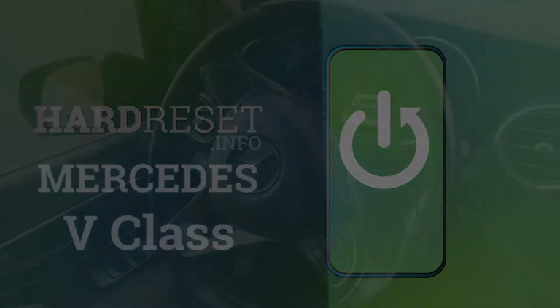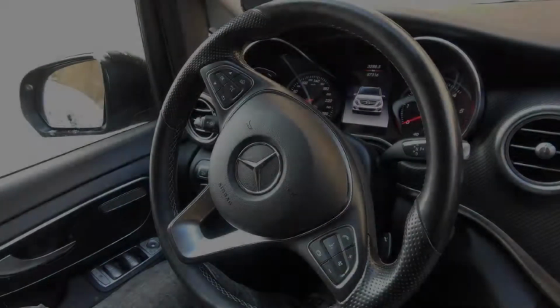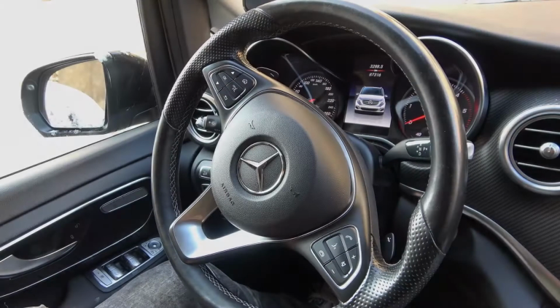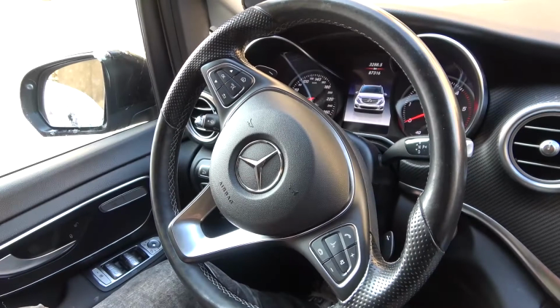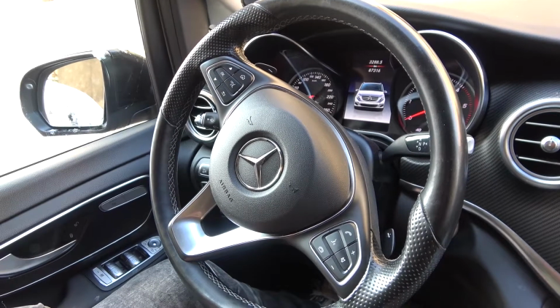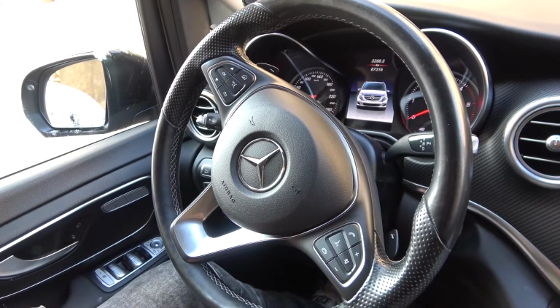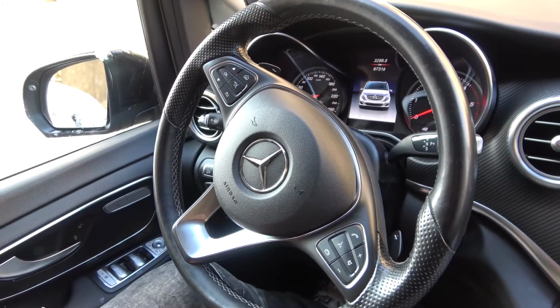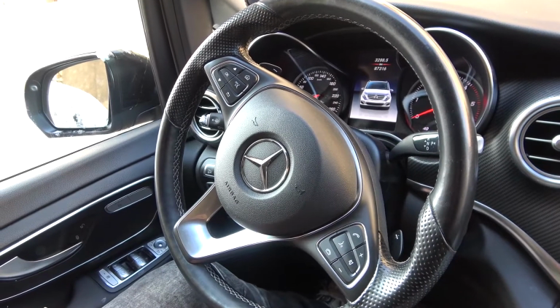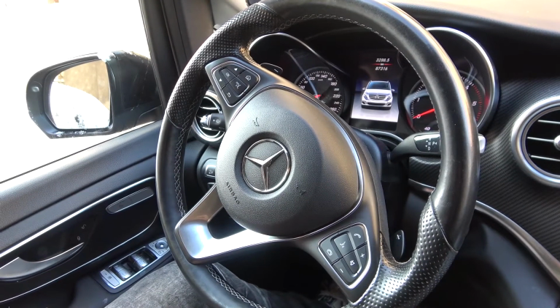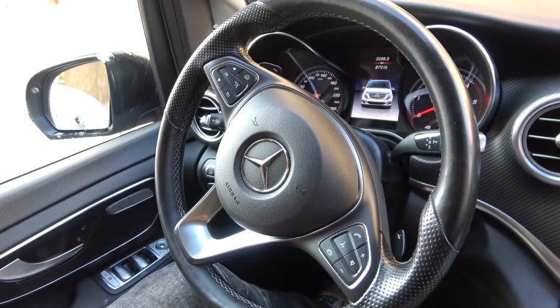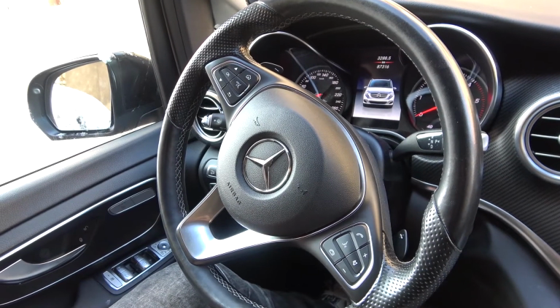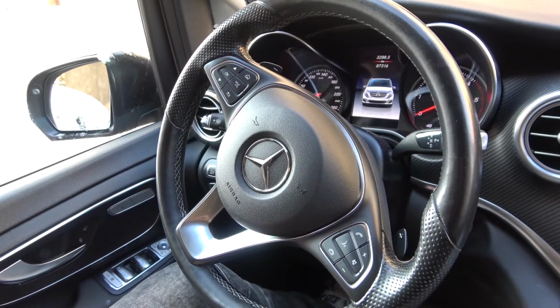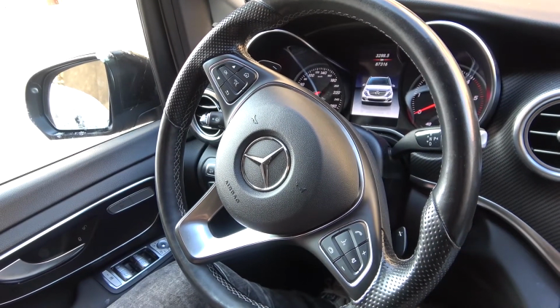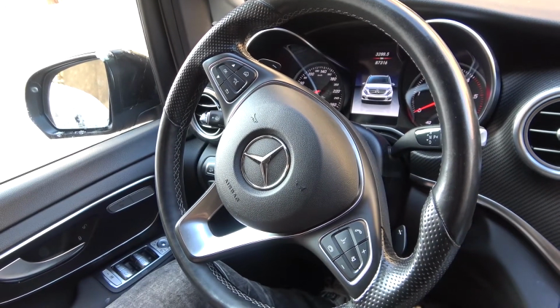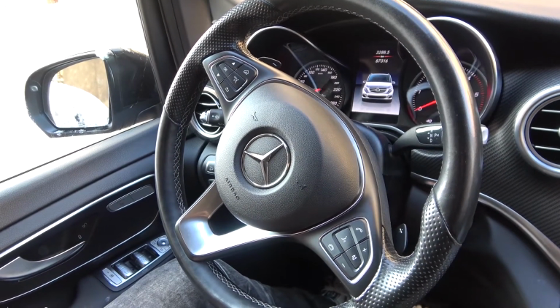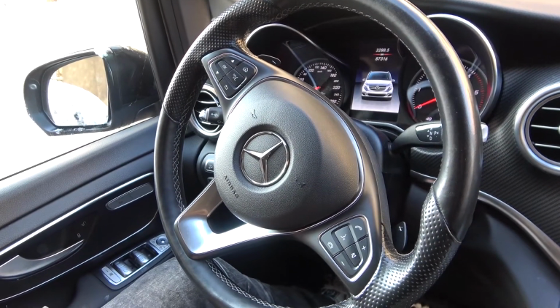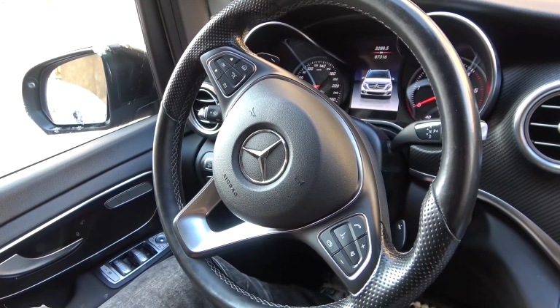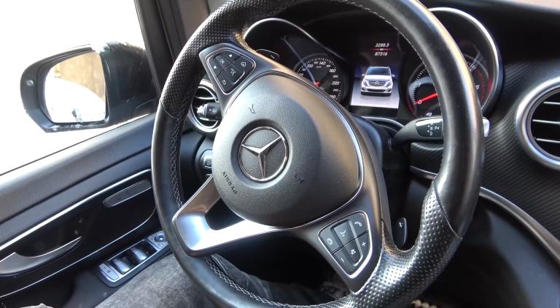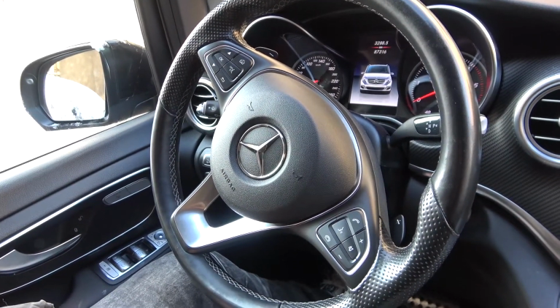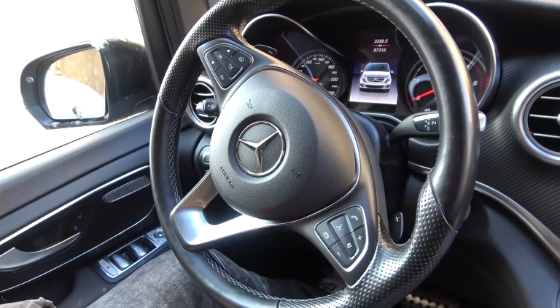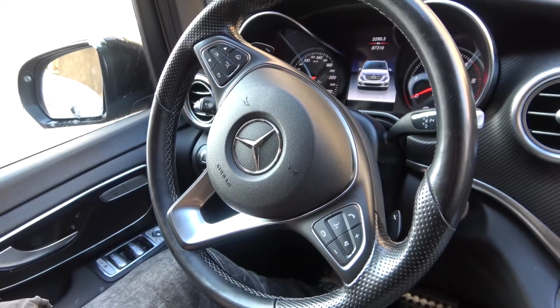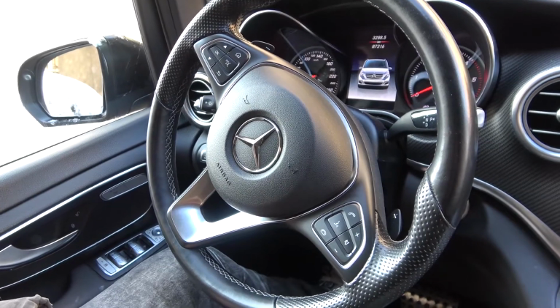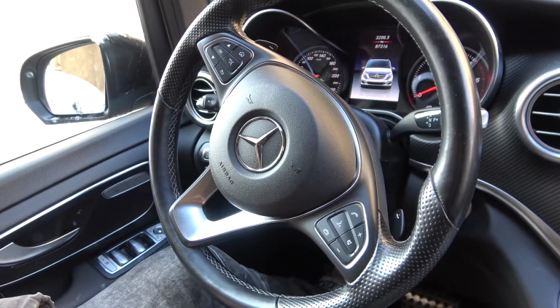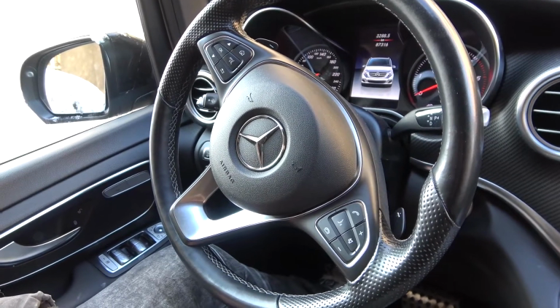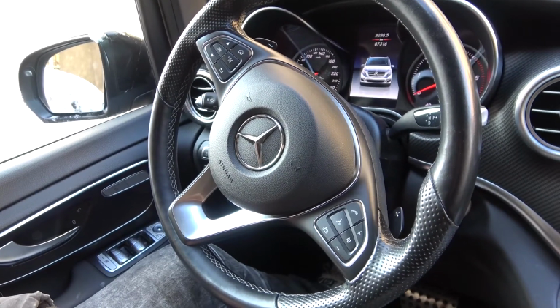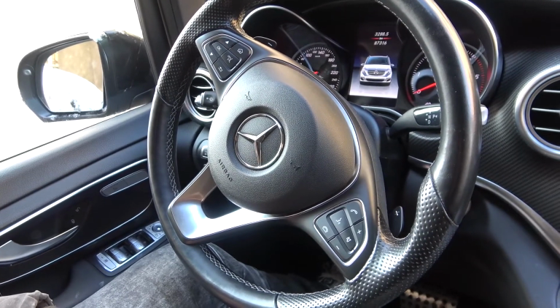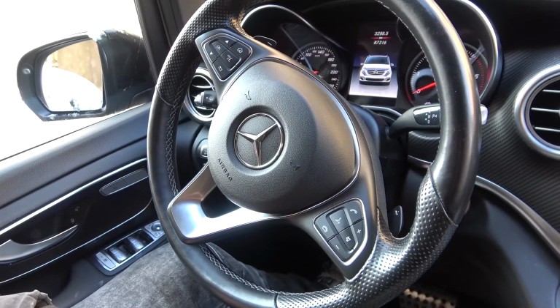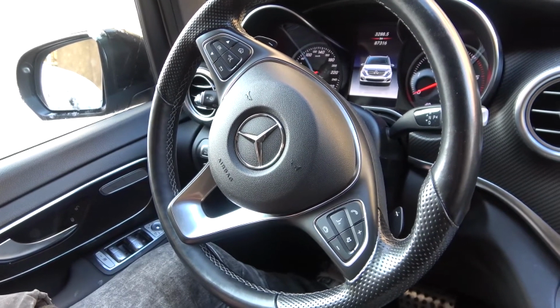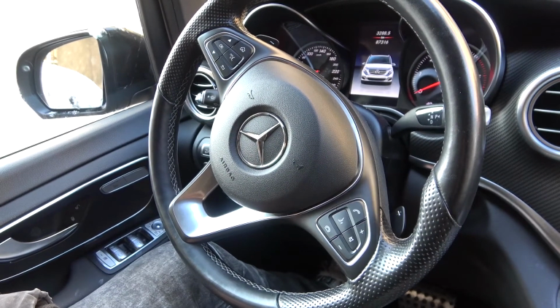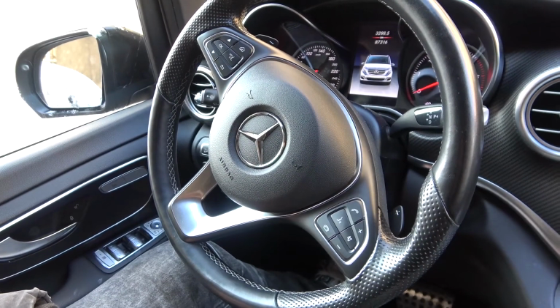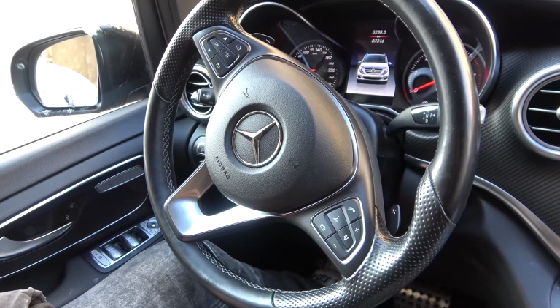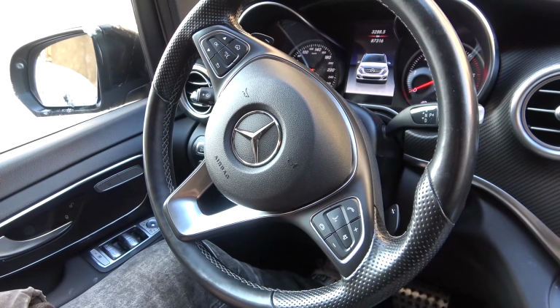Hello, today I'm in Mercedes V-Class. In this video I'll show you how to use turn signals.